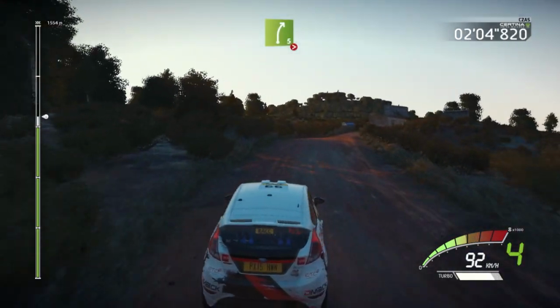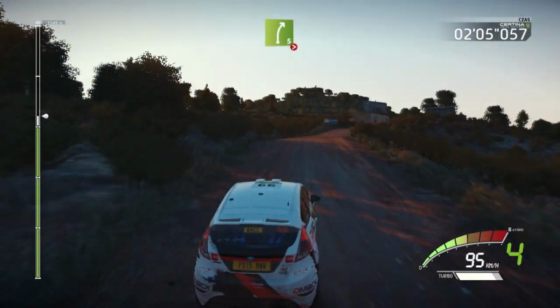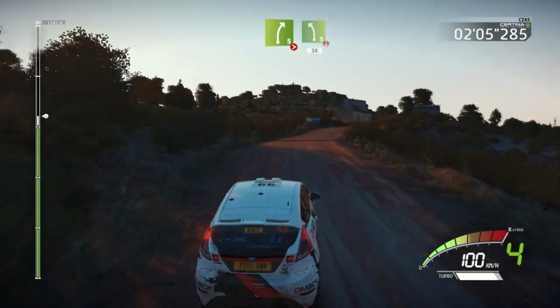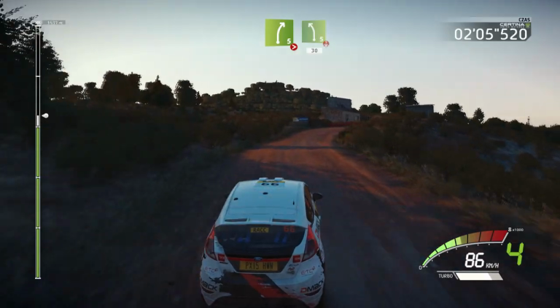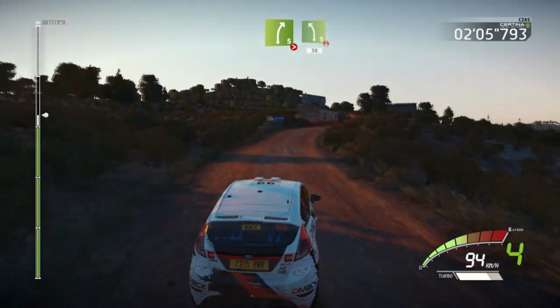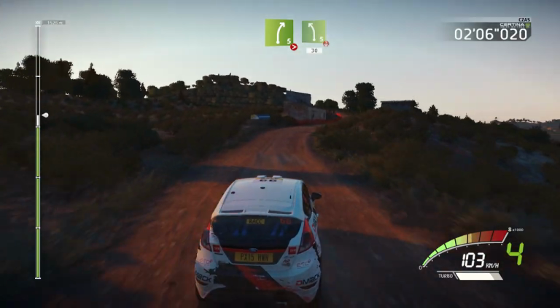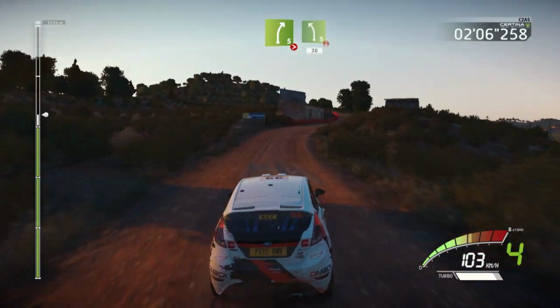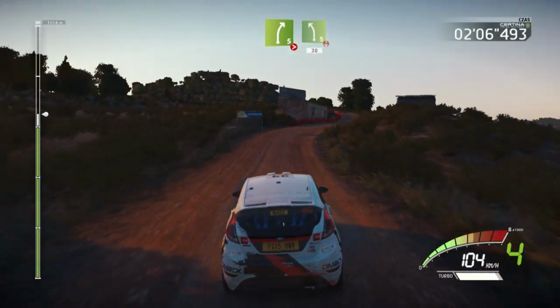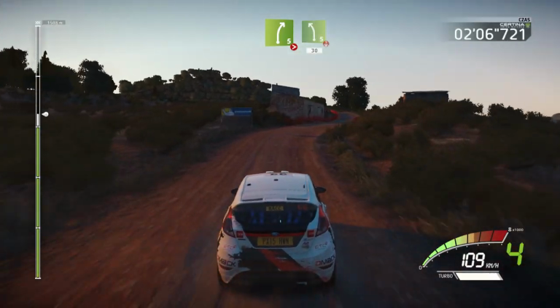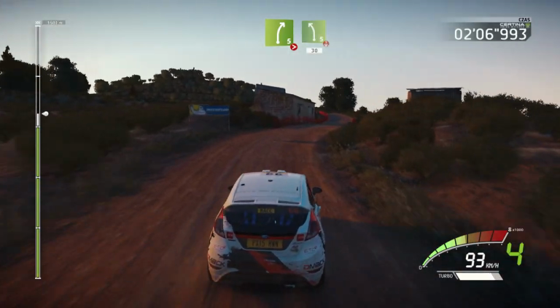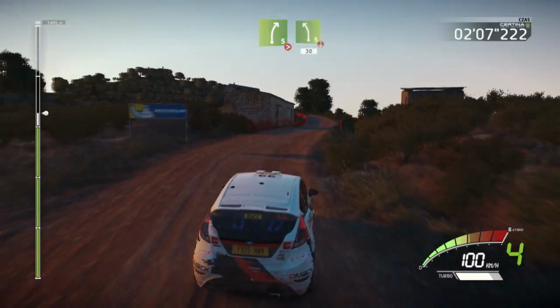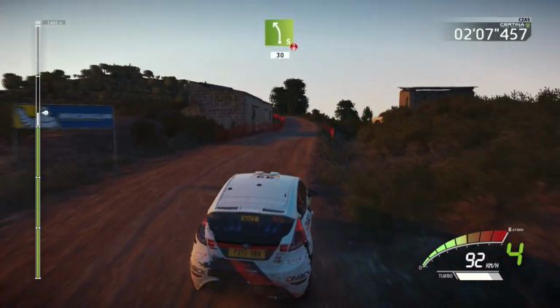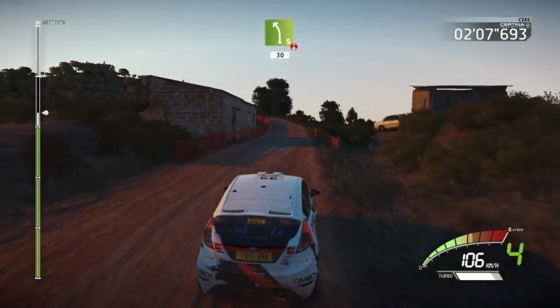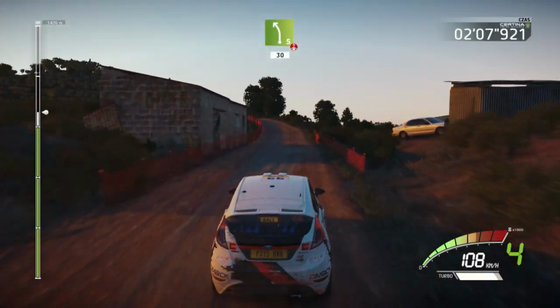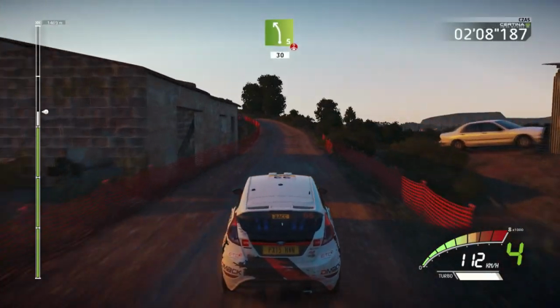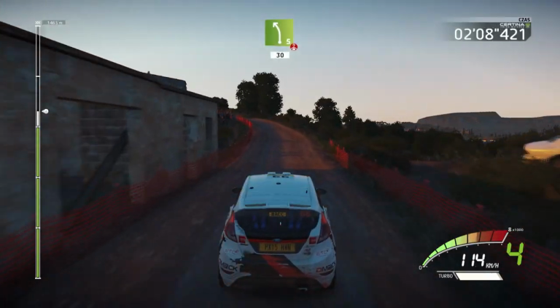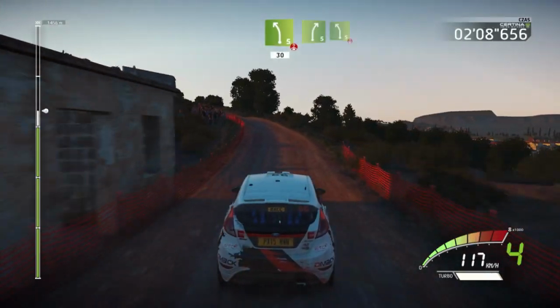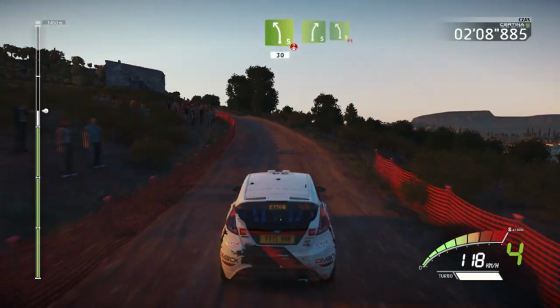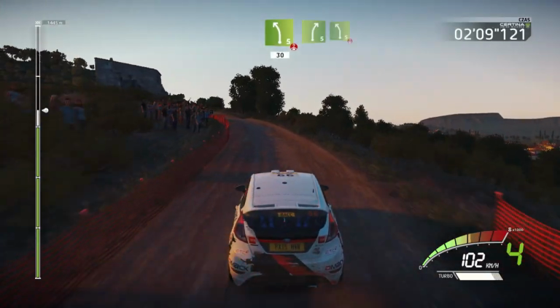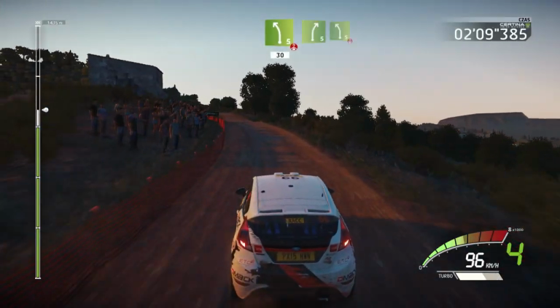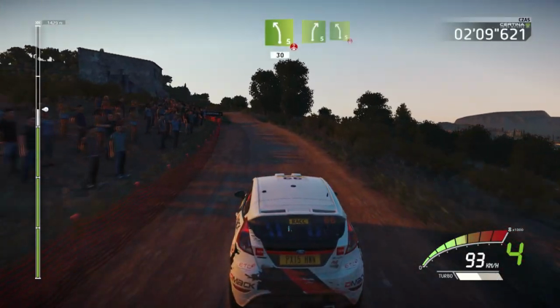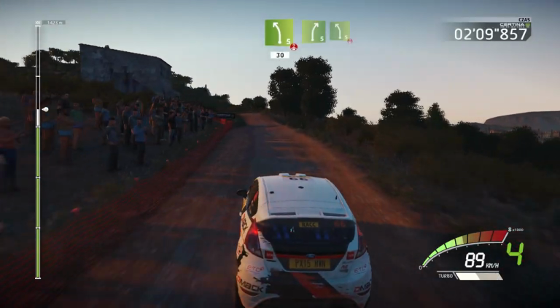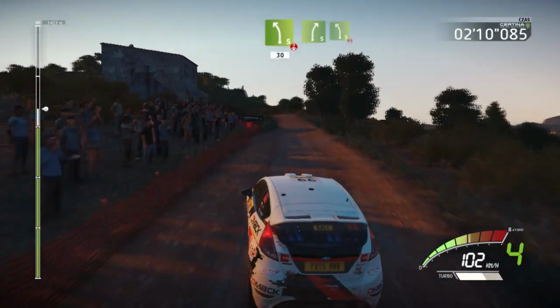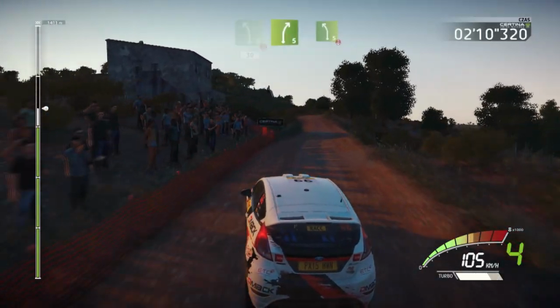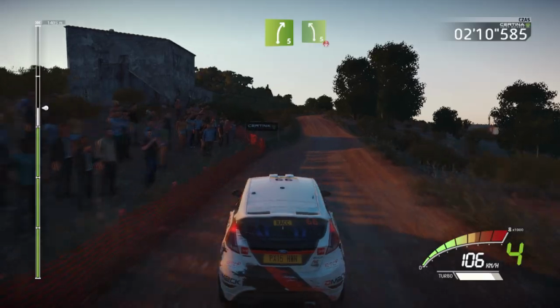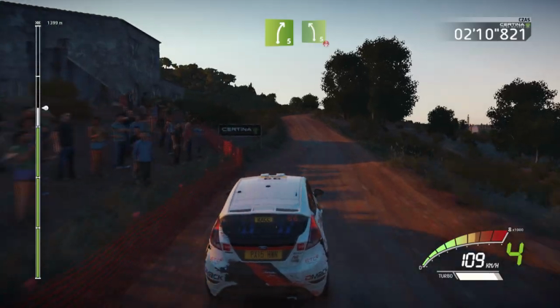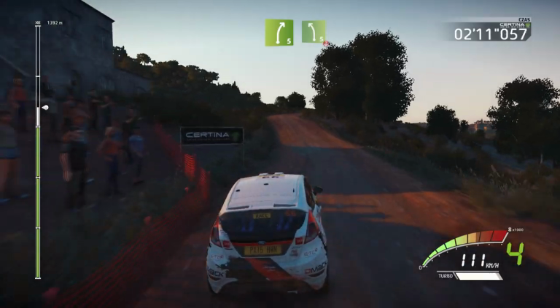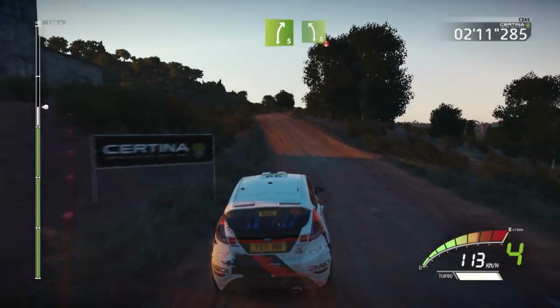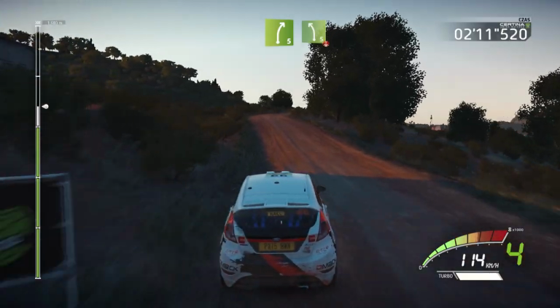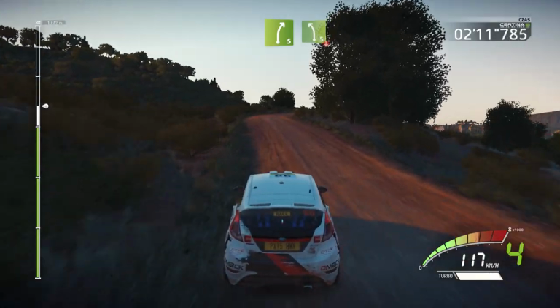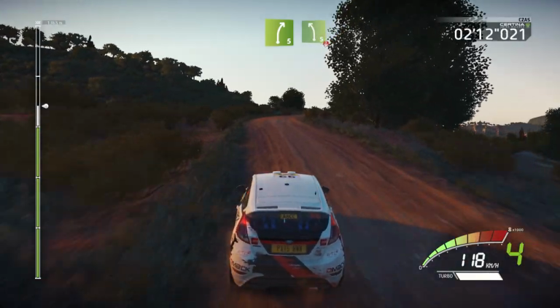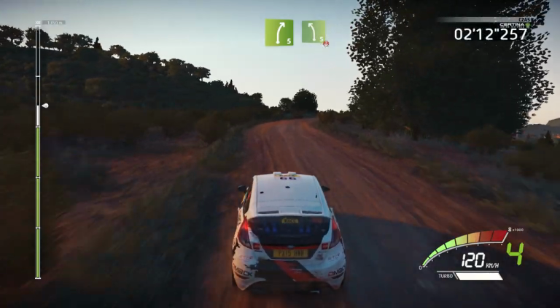And left 5, into left 5, over crest, 30, and right 5, keep in, into left 5, short, over crest.